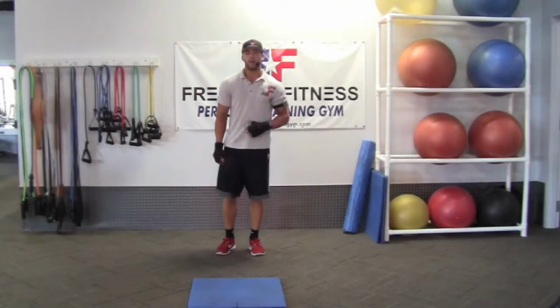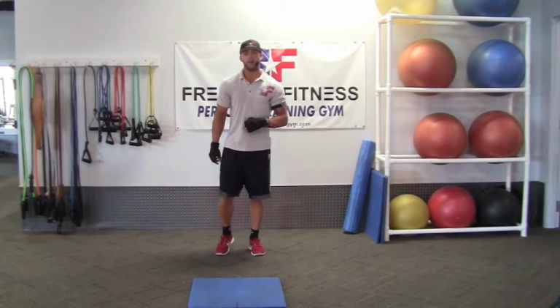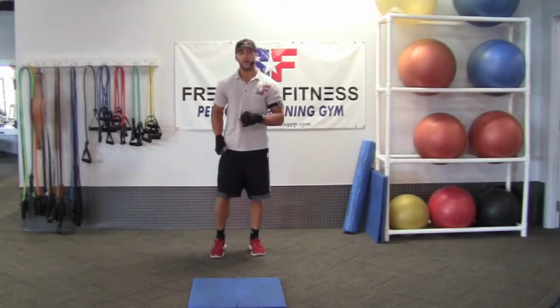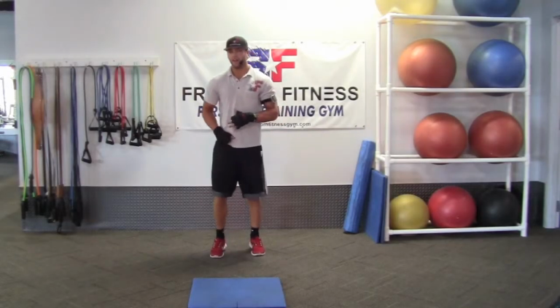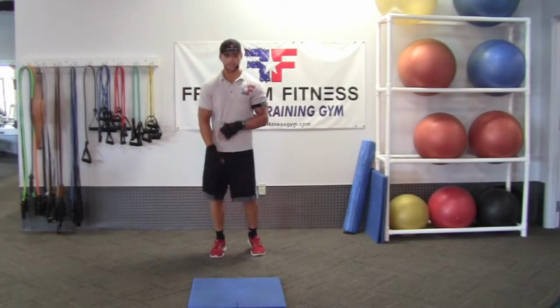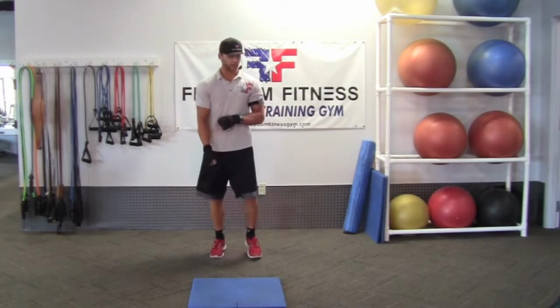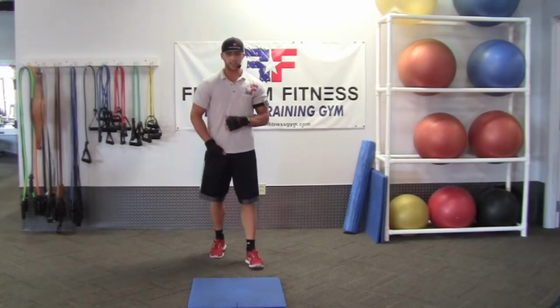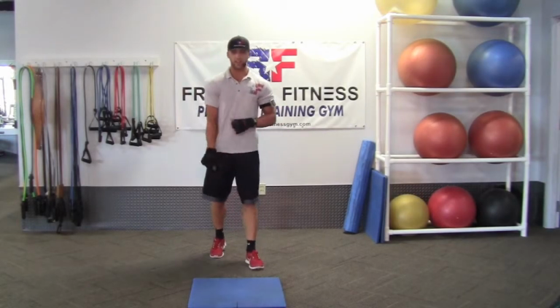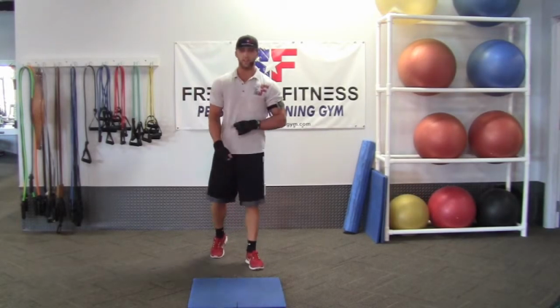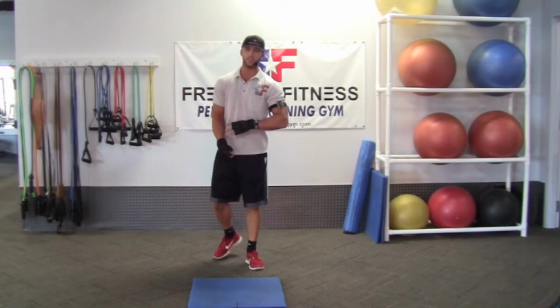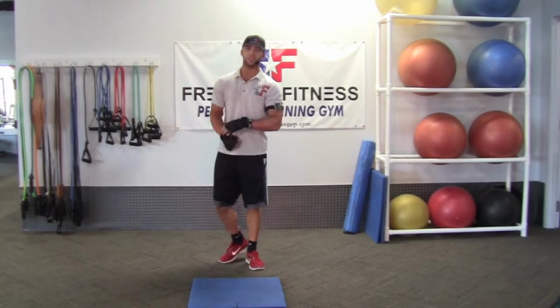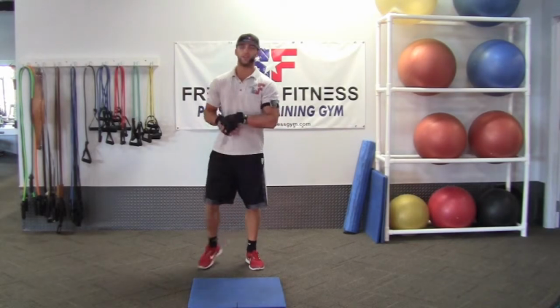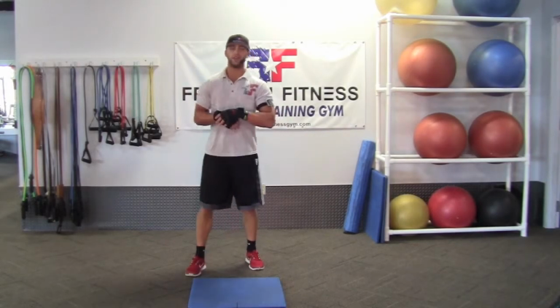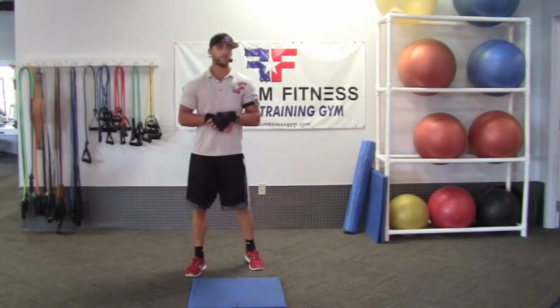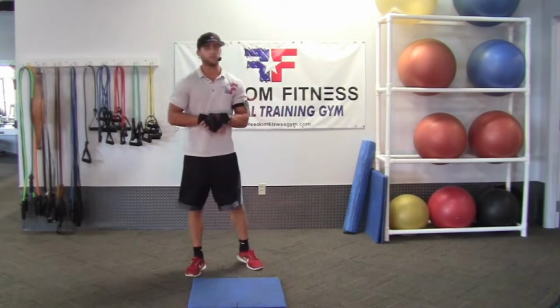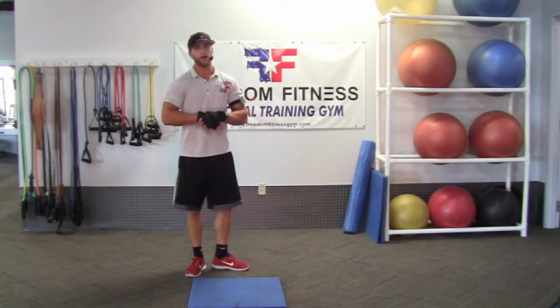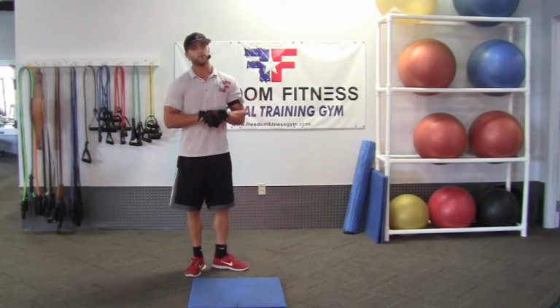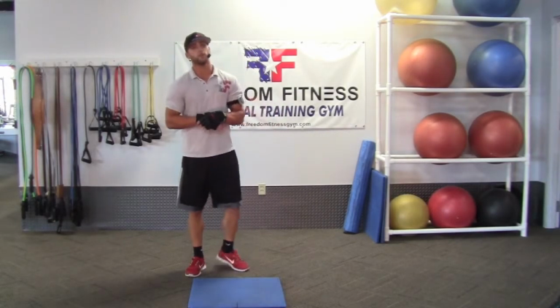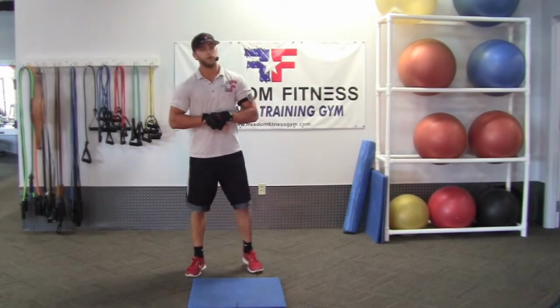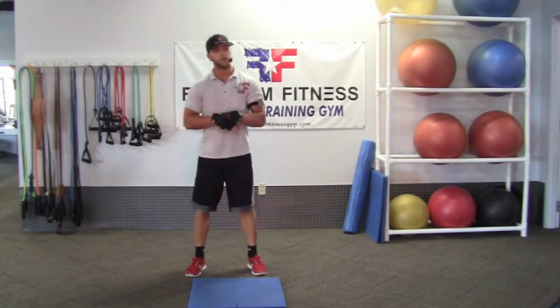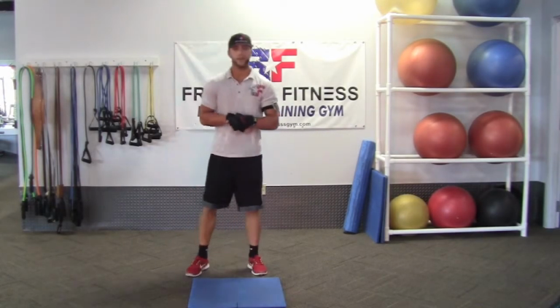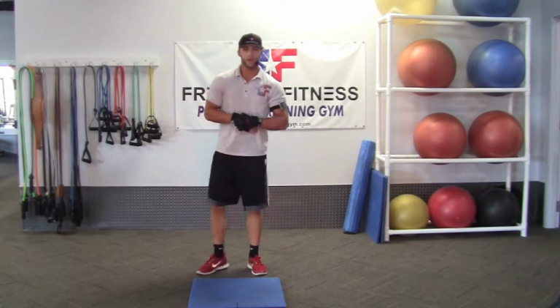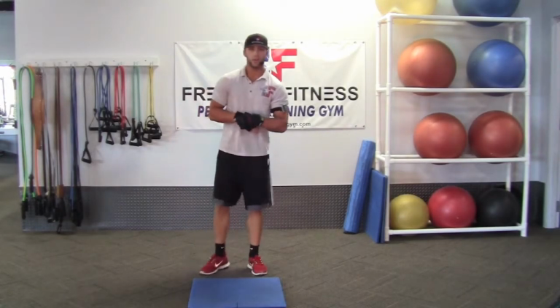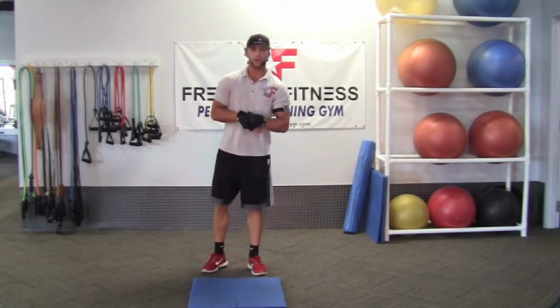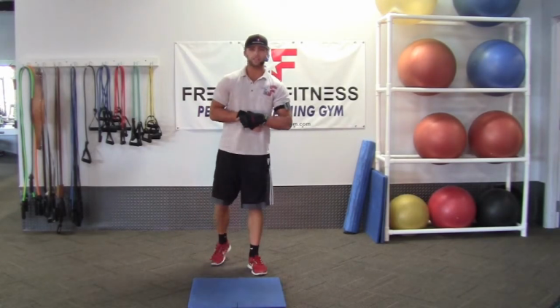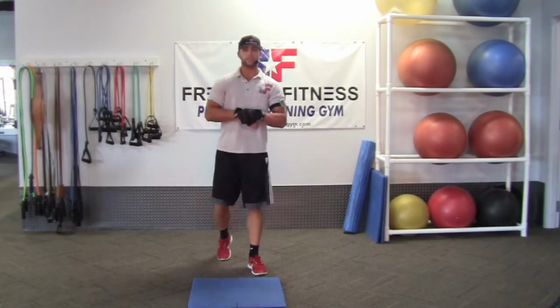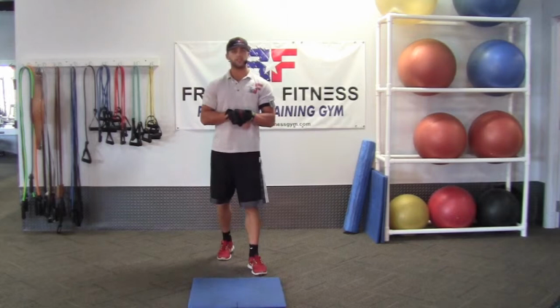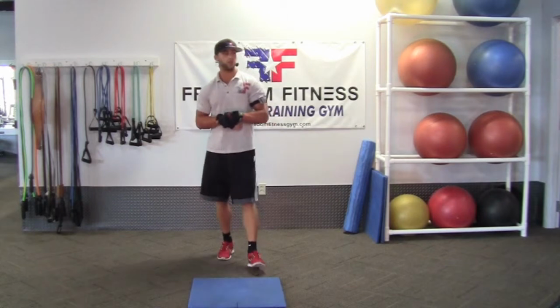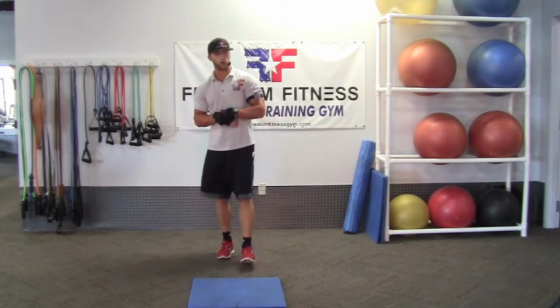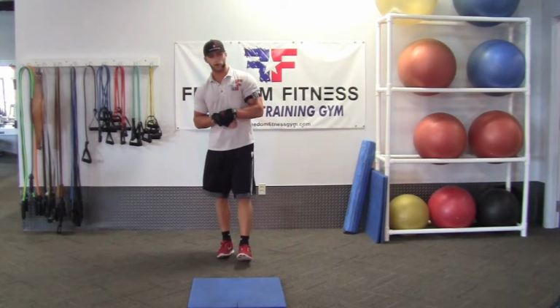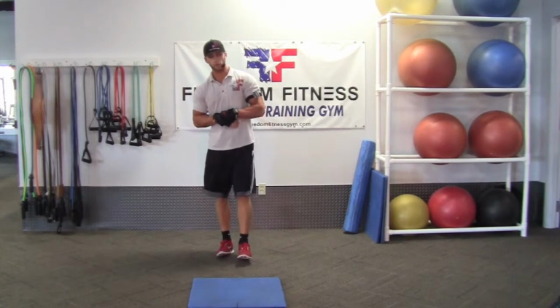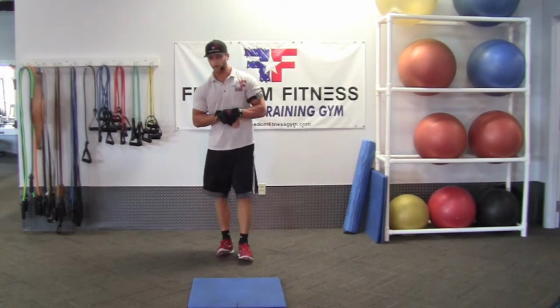Alright, hey, it's Aaron again here just to show you another Tabata for one of the workouts of our six-week program here.